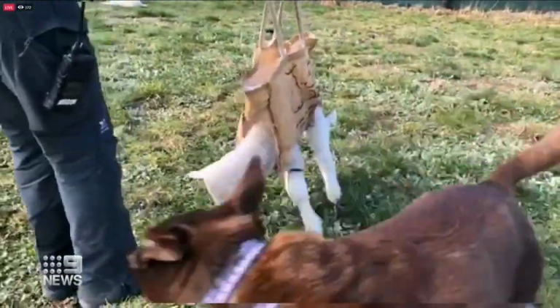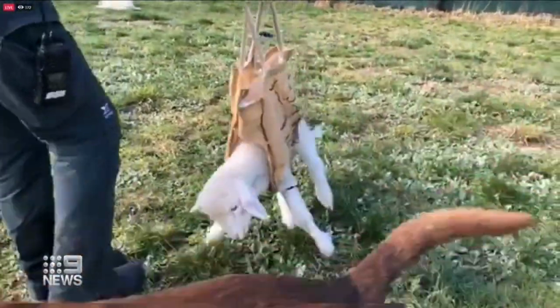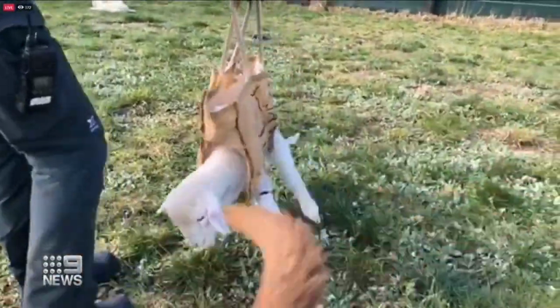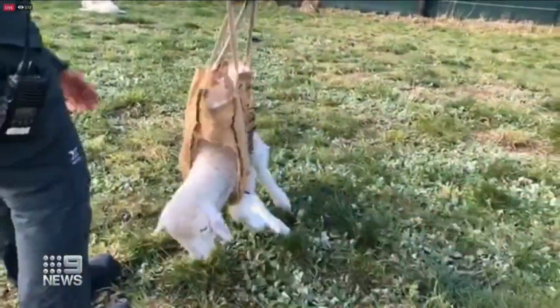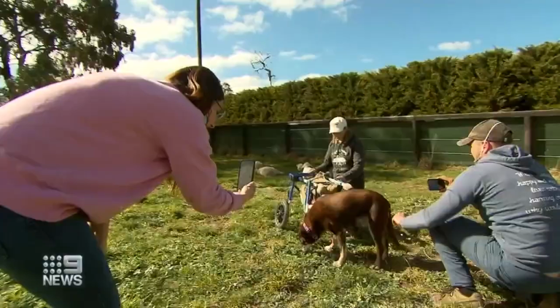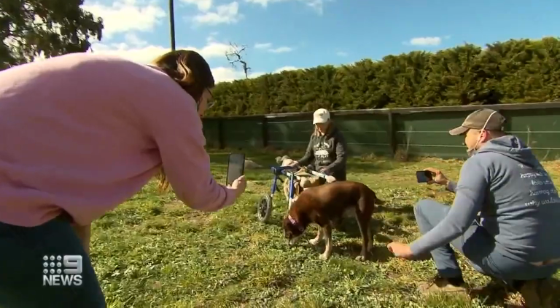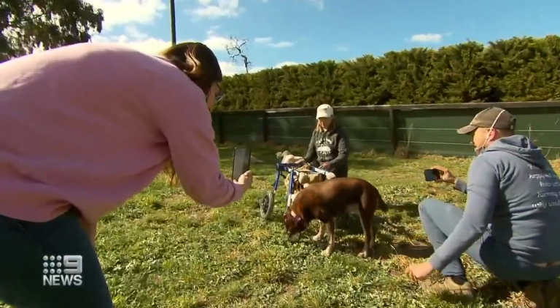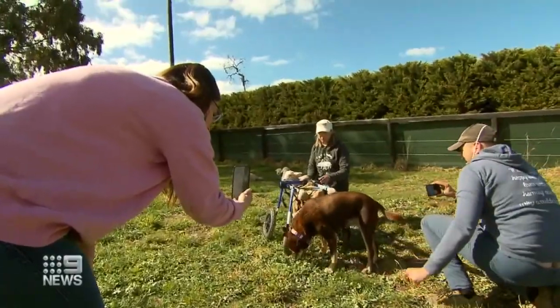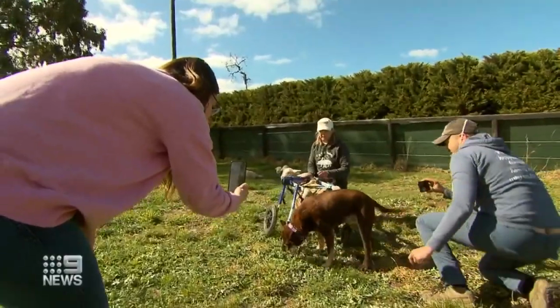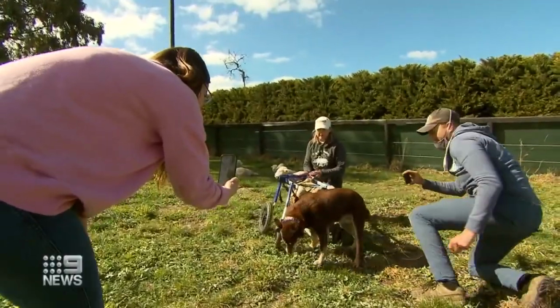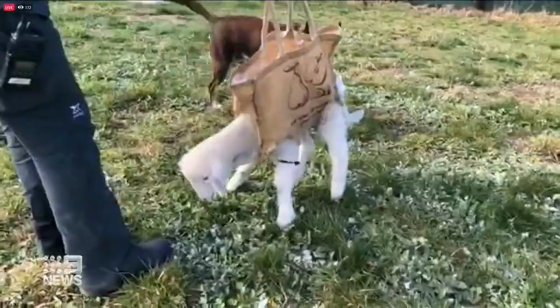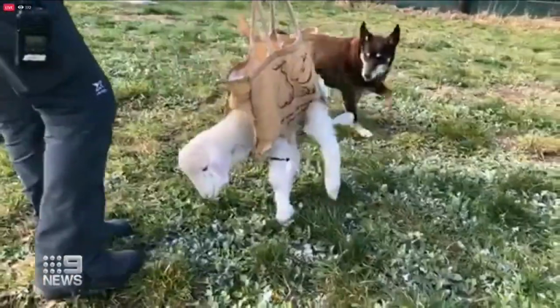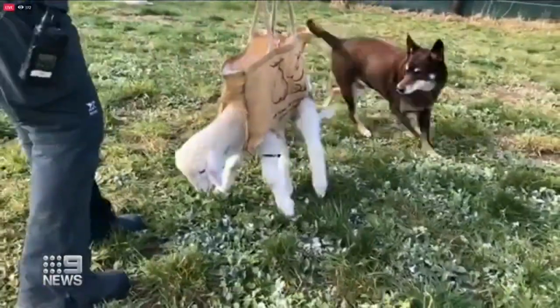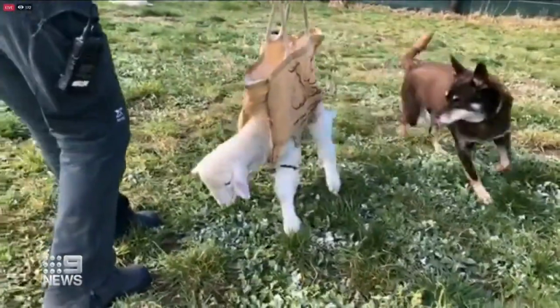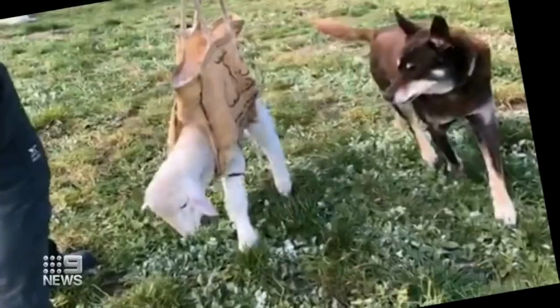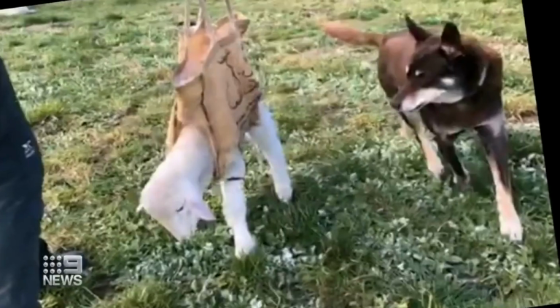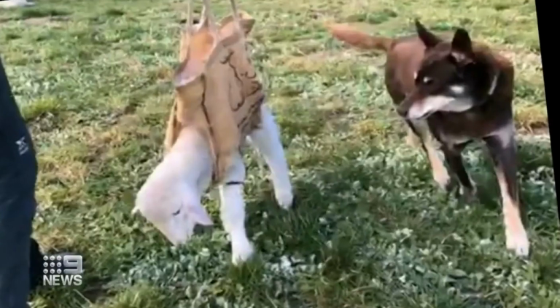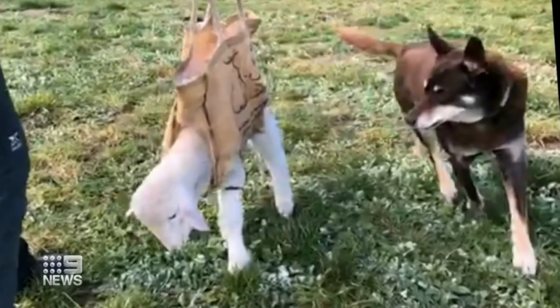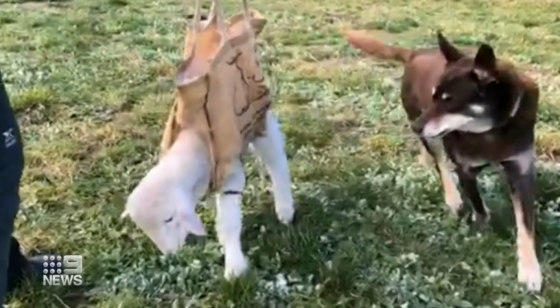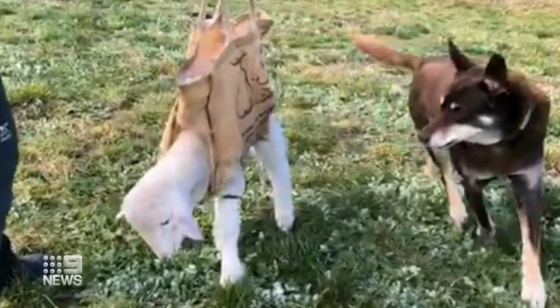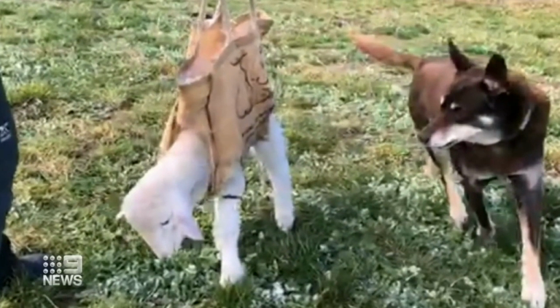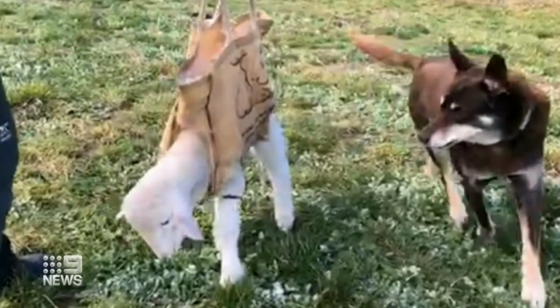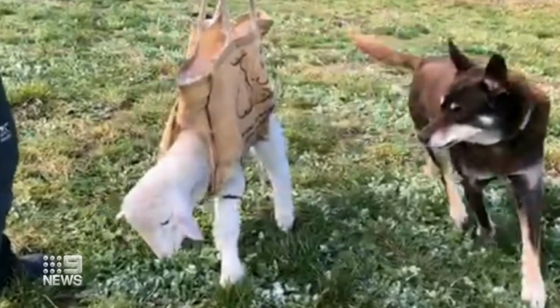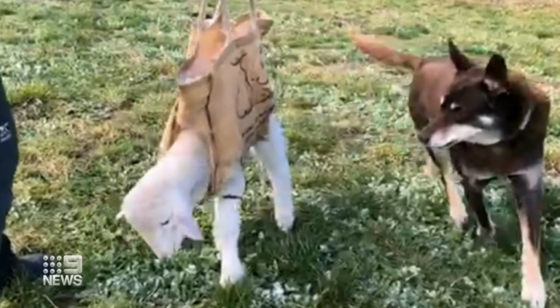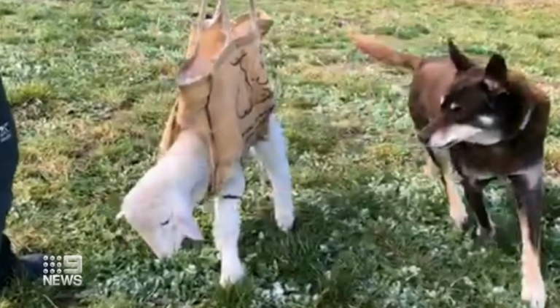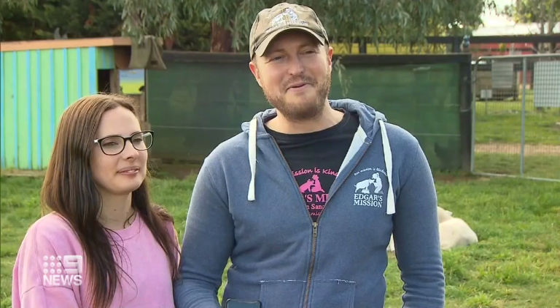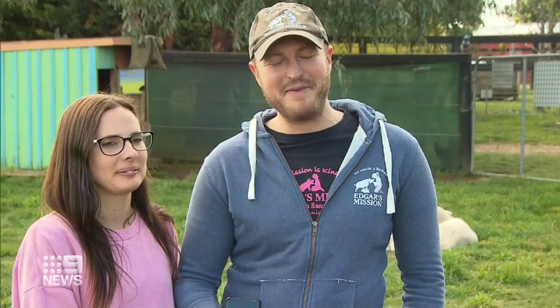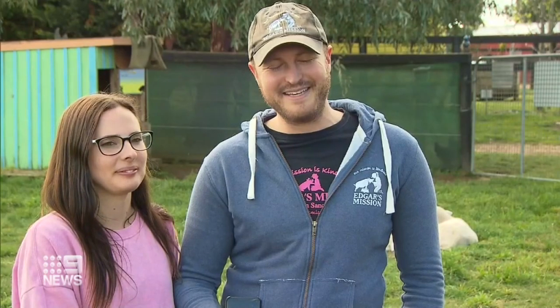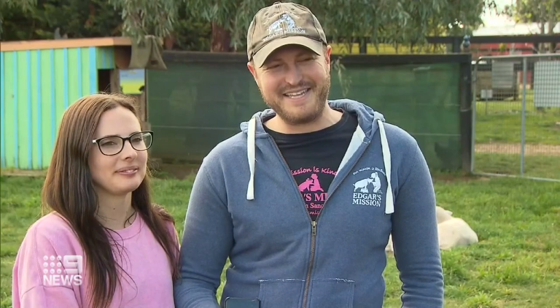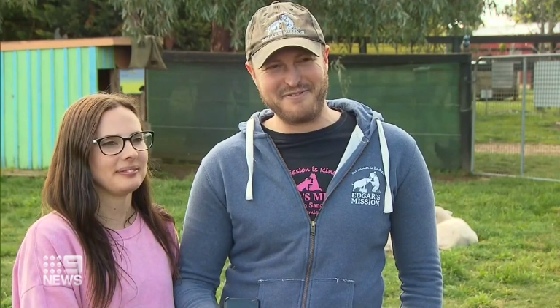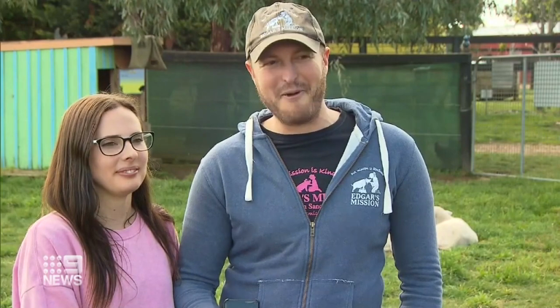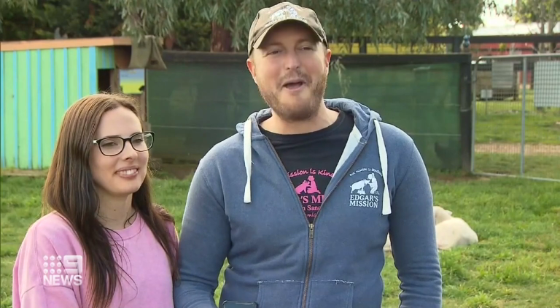And if you're wondering who photobombed her, it's Ruby, the resident Kelpie. If a camera comes out, Ruby thinks that it's for her.